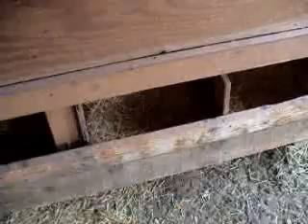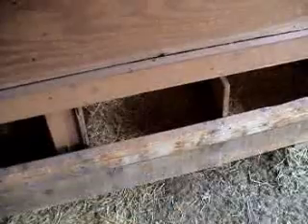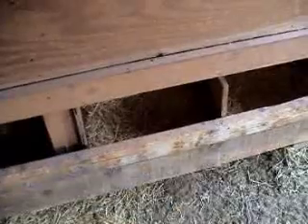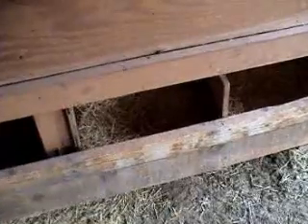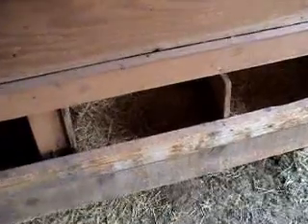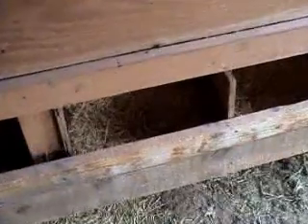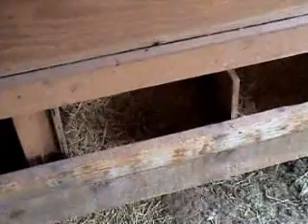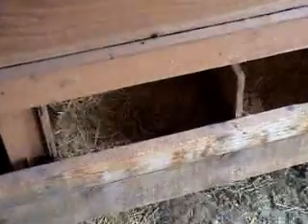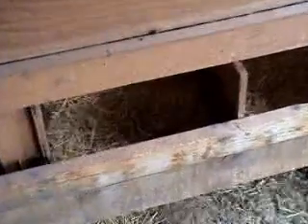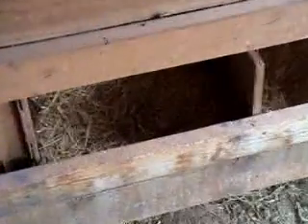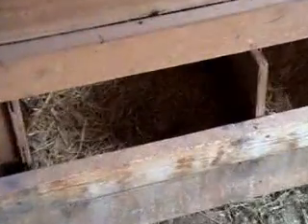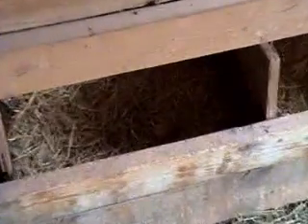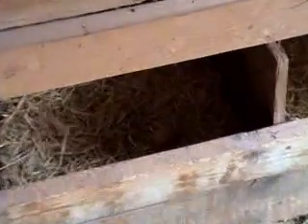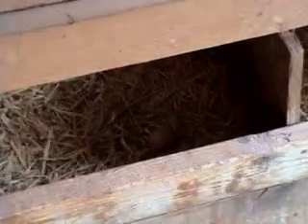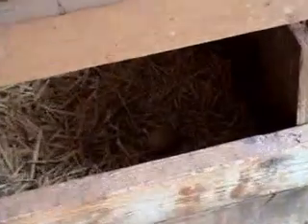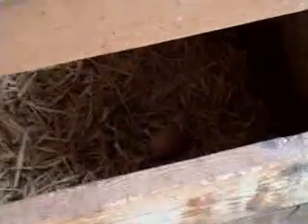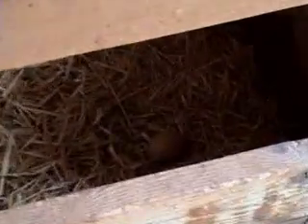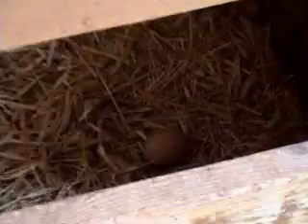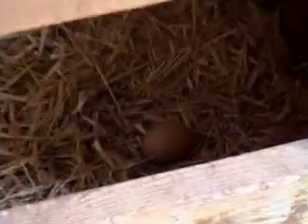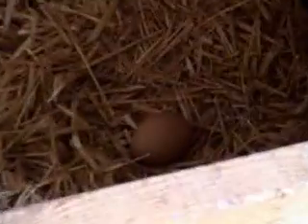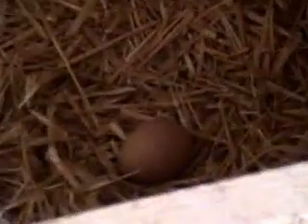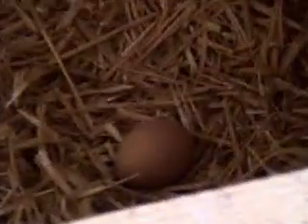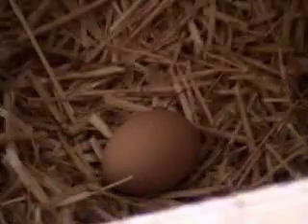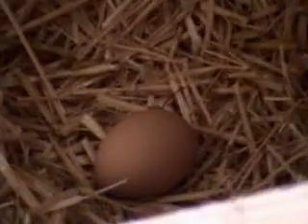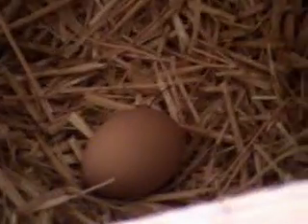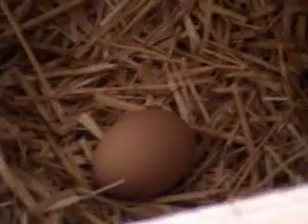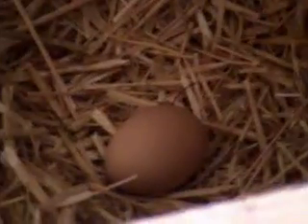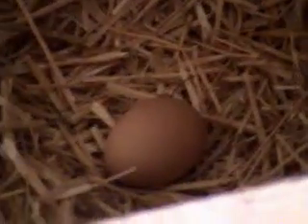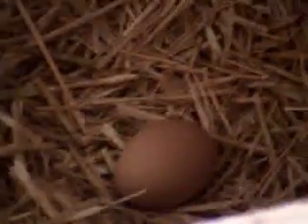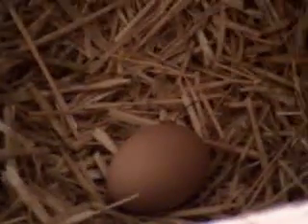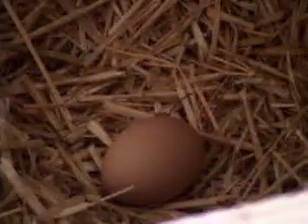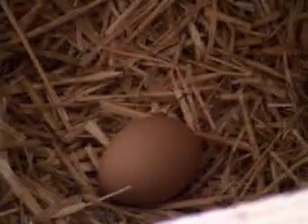Checking out the chicken coop. It looks like we got an egg. I can make cookies for dinner.